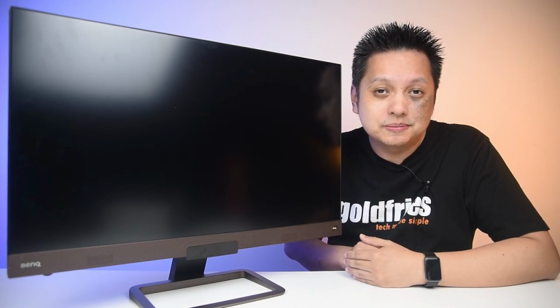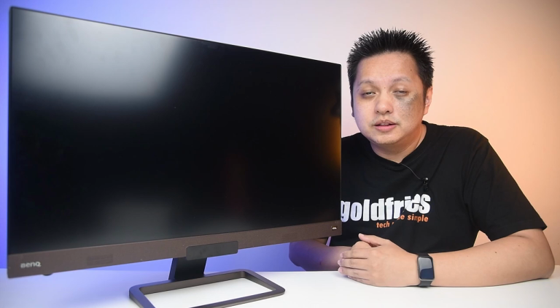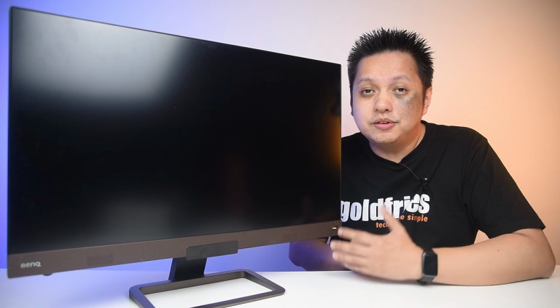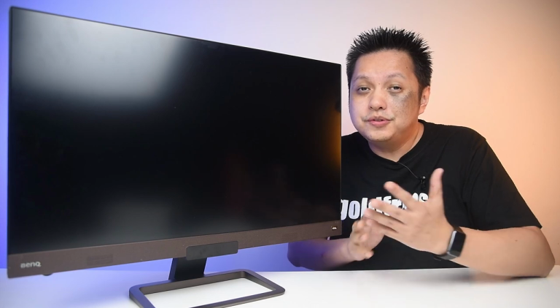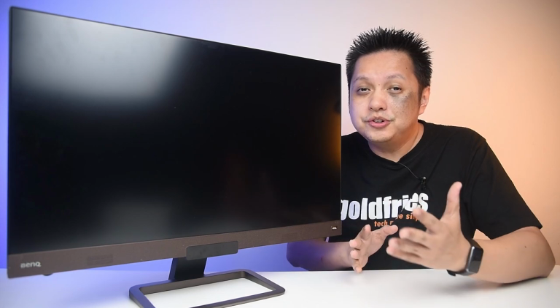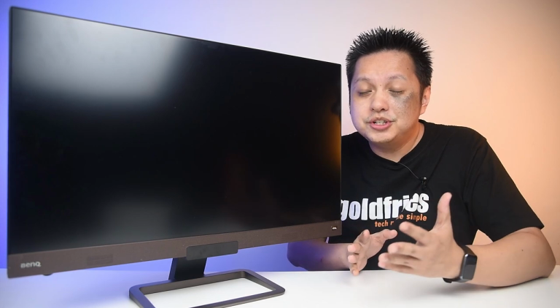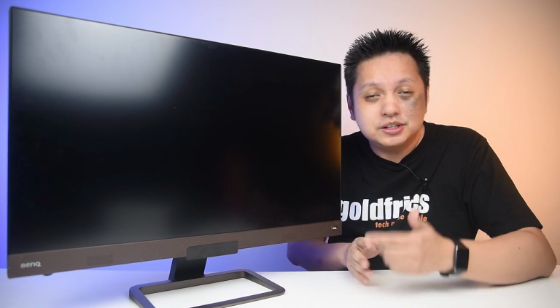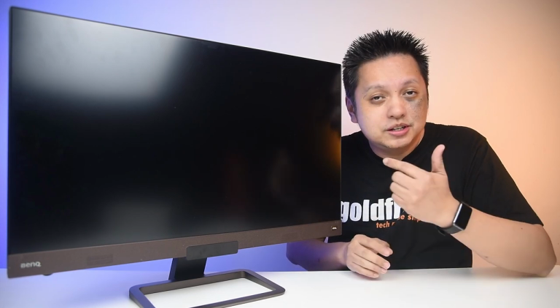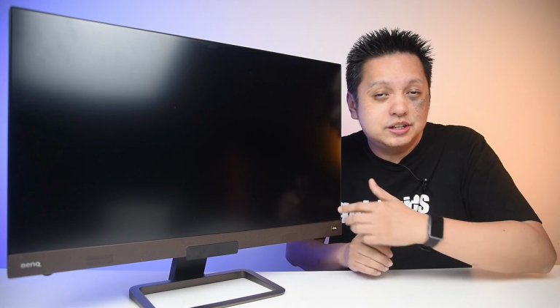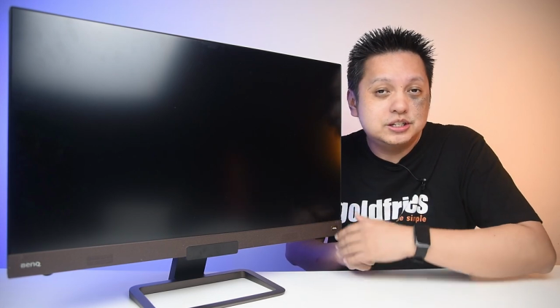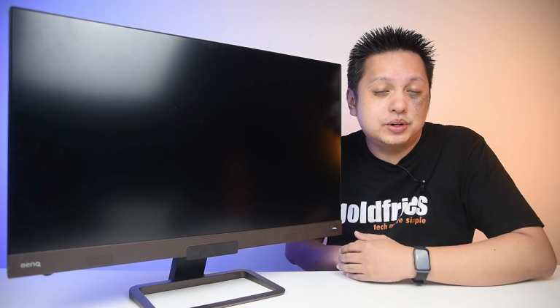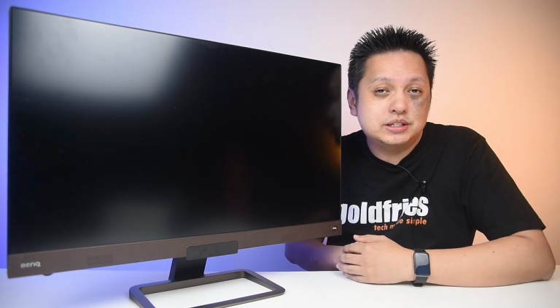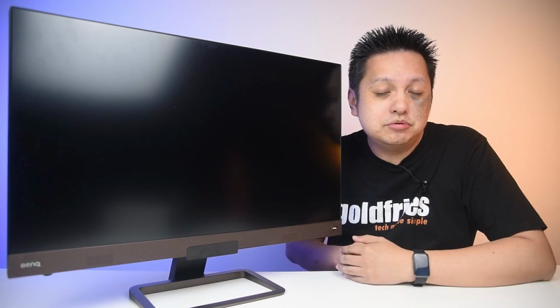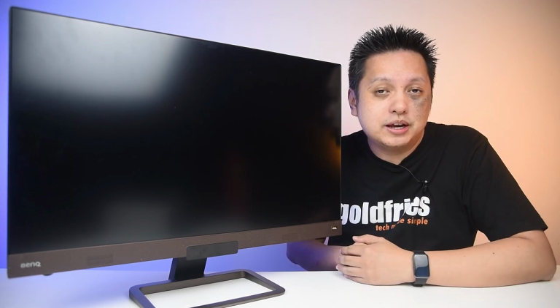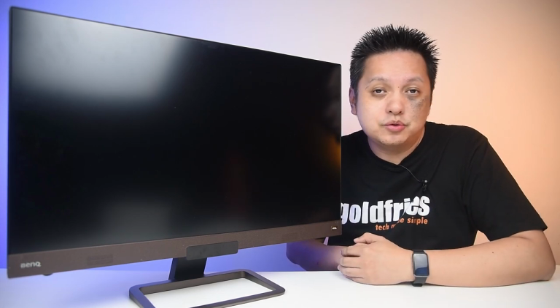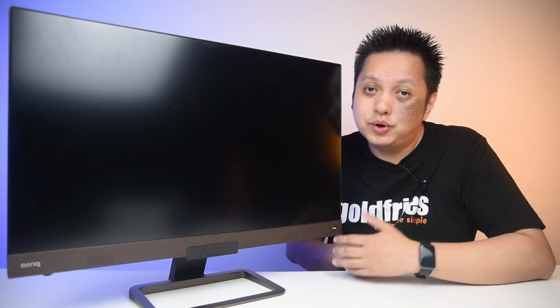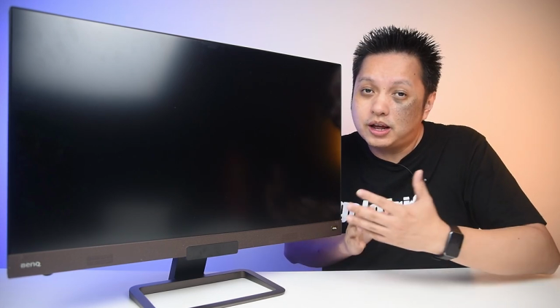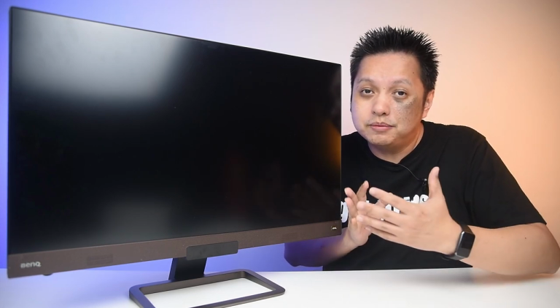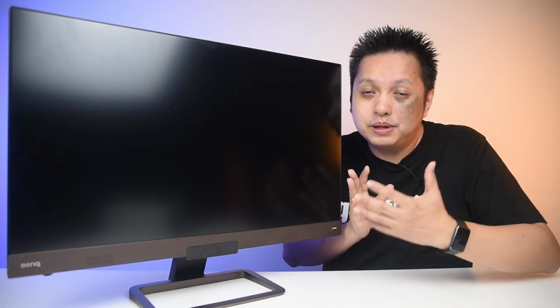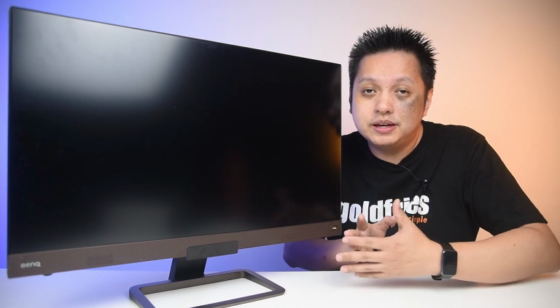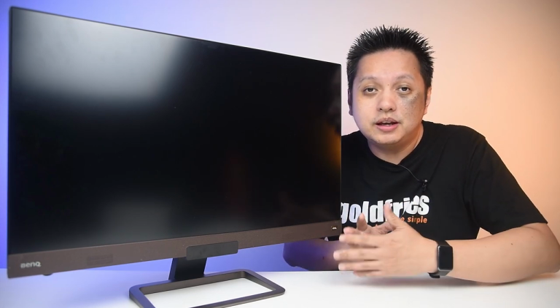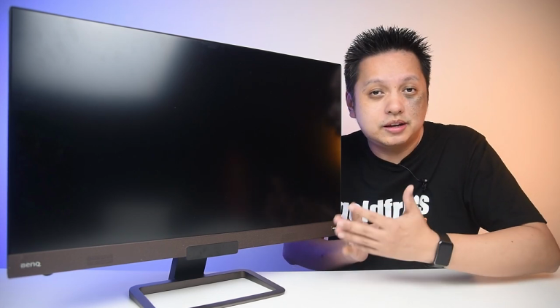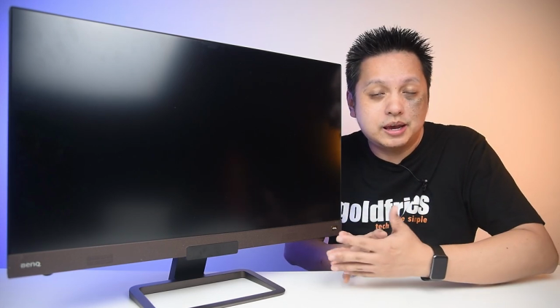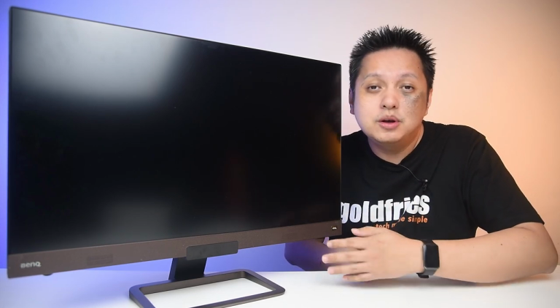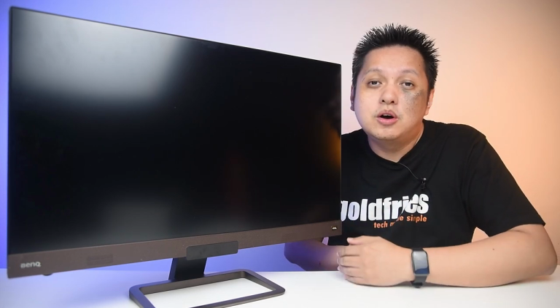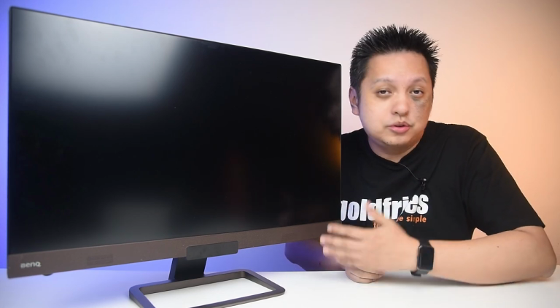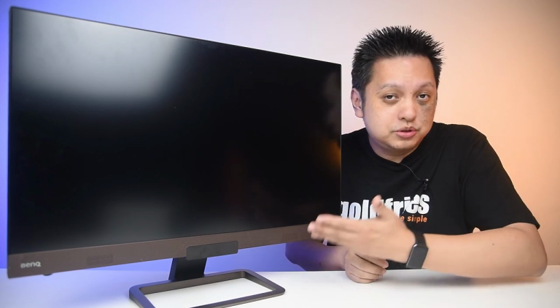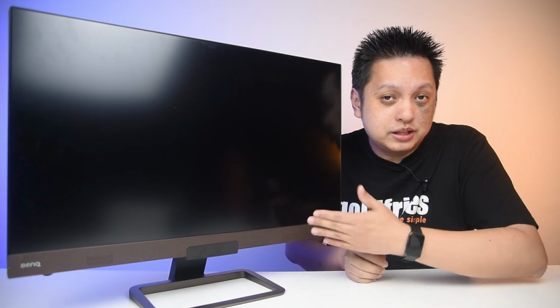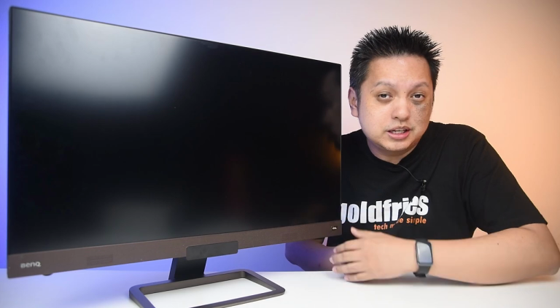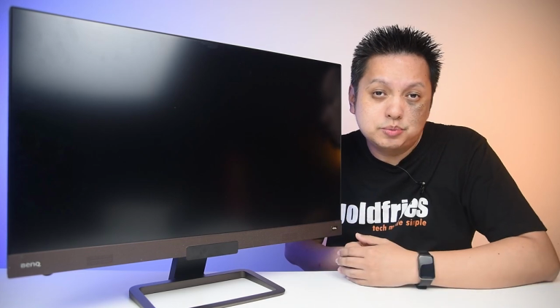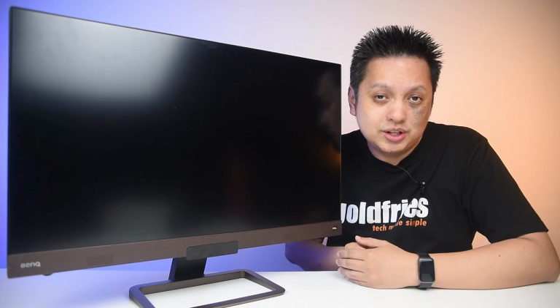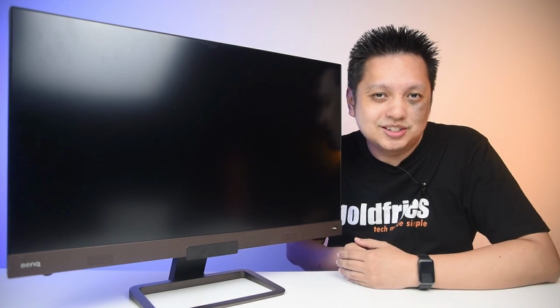Now, if you're interested, this is what it sounds like when I'm playing a game using this monitor.